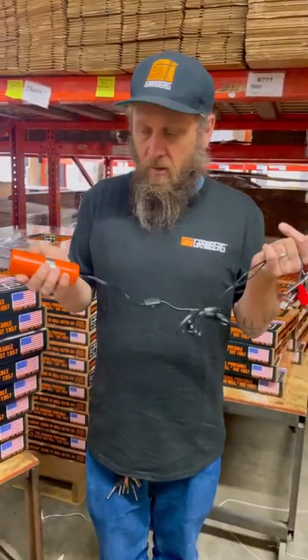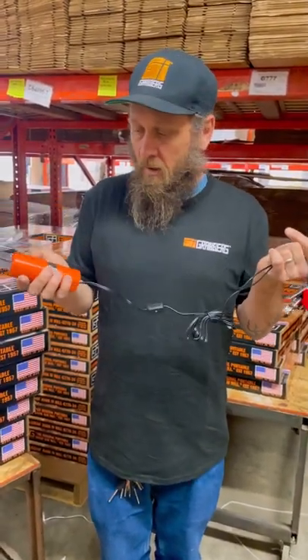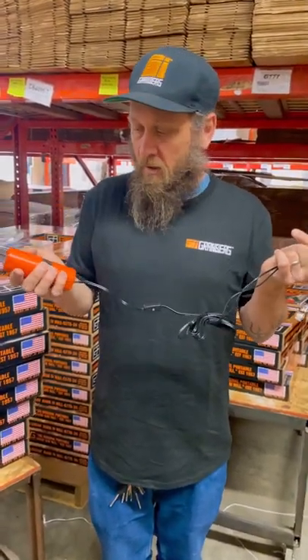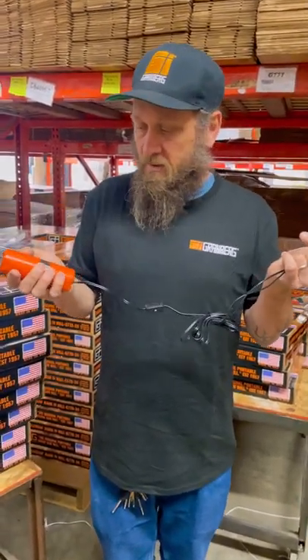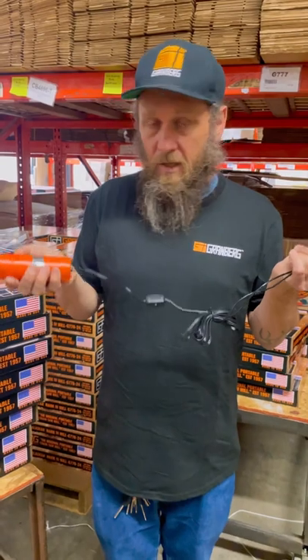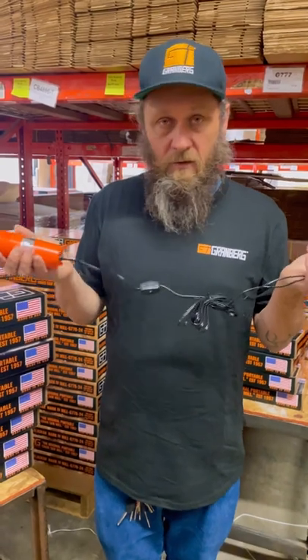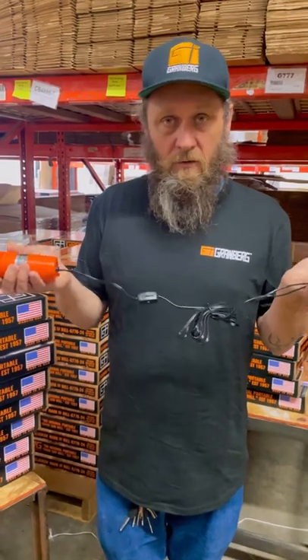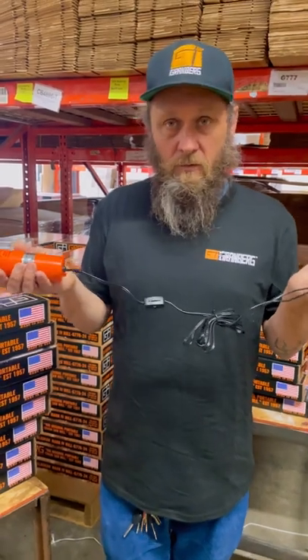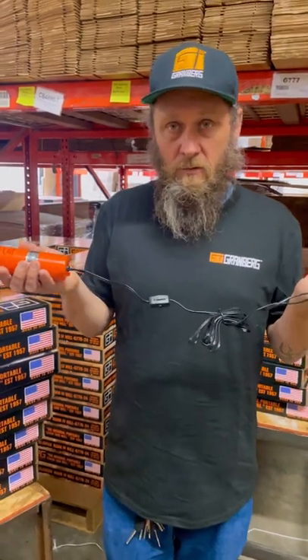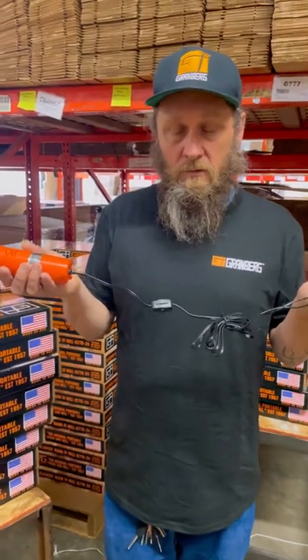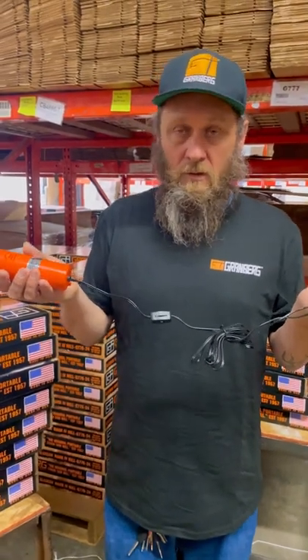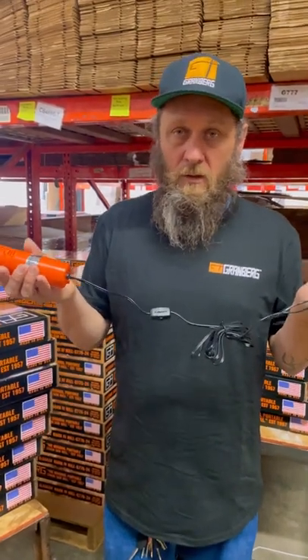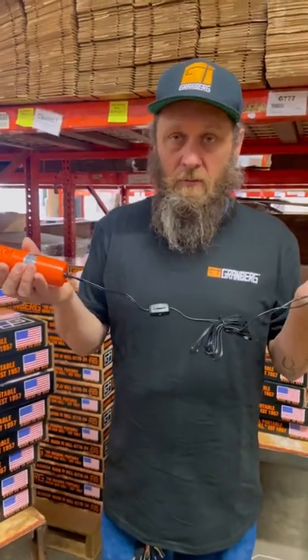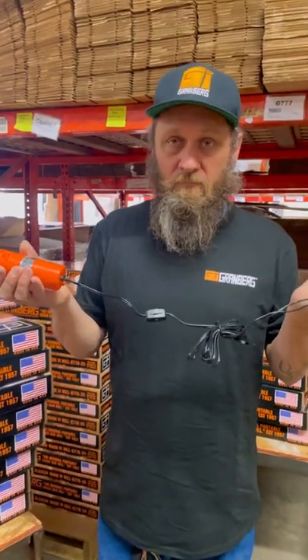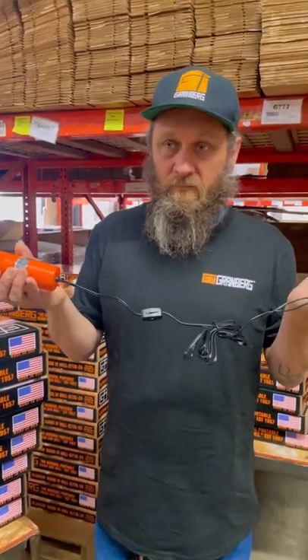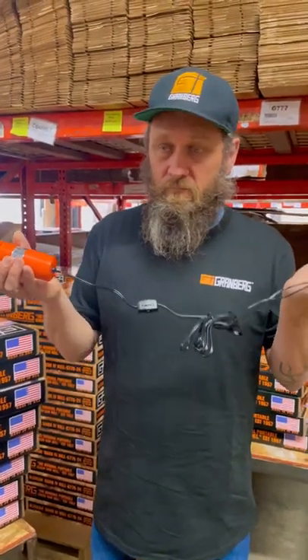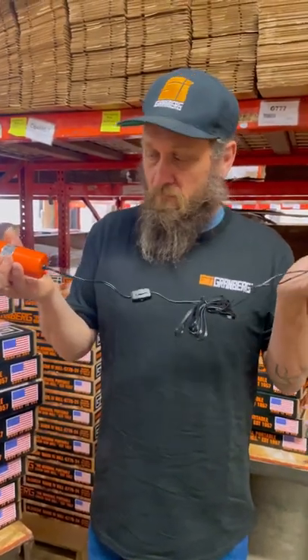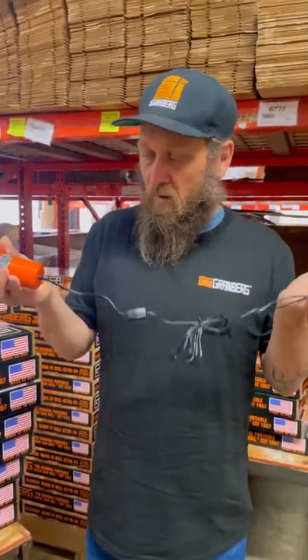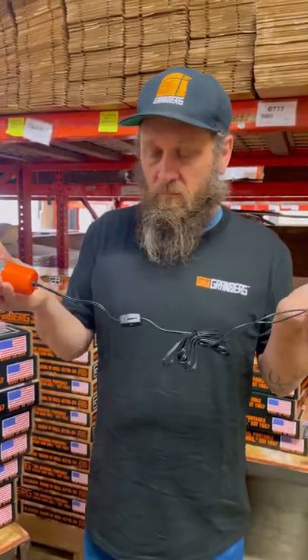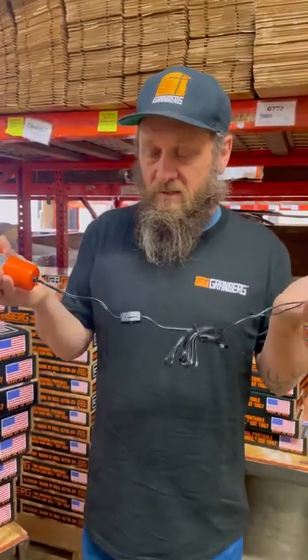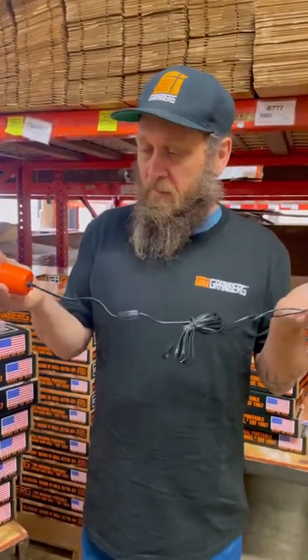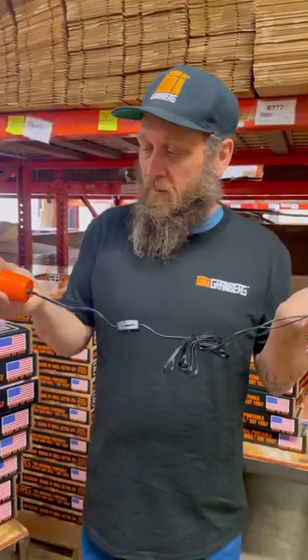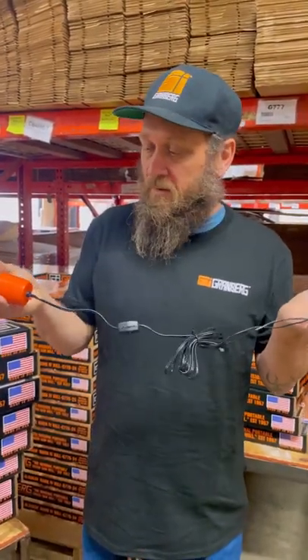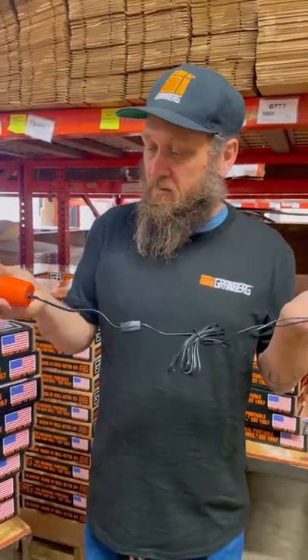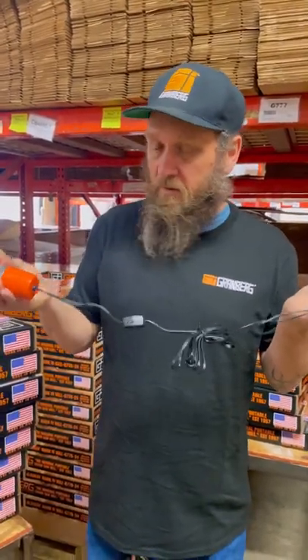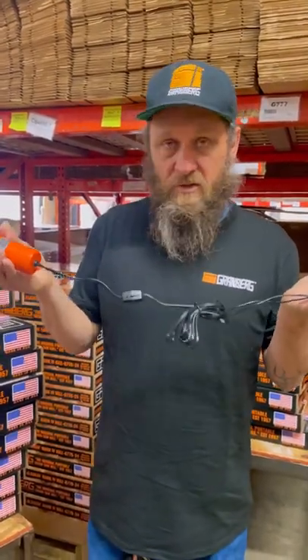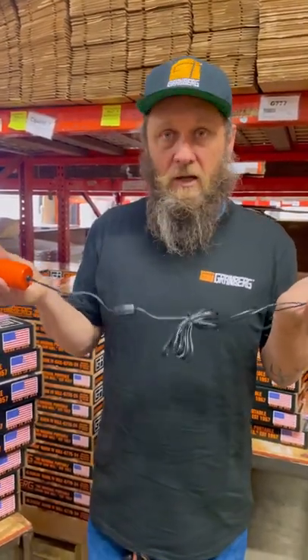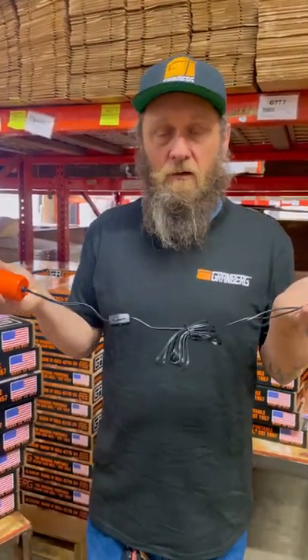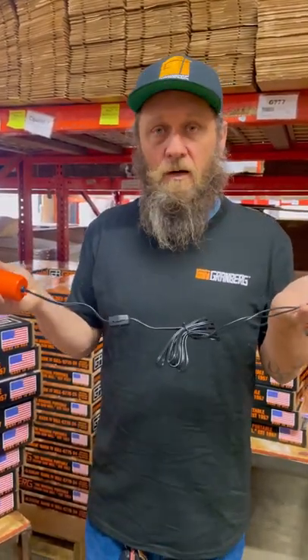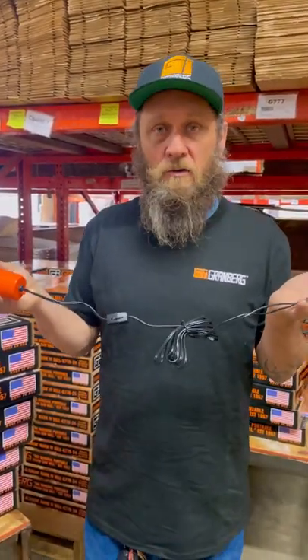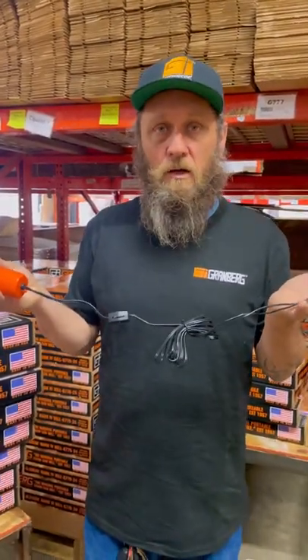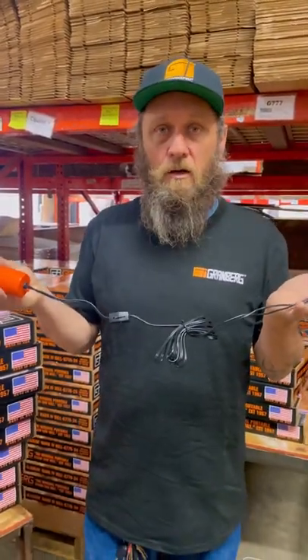And it's a handy little tool. Reasonably priced. You can check it out at granberg.com.